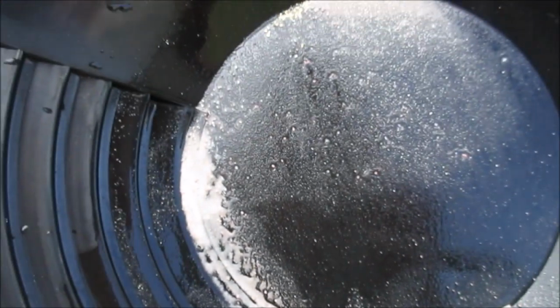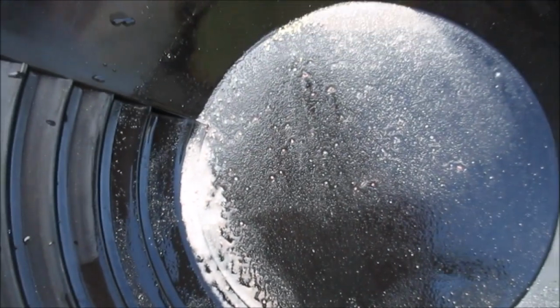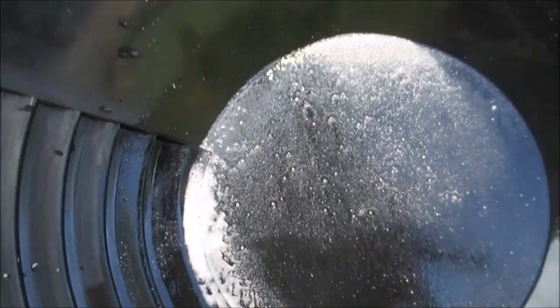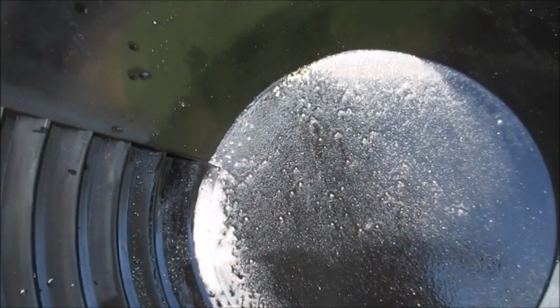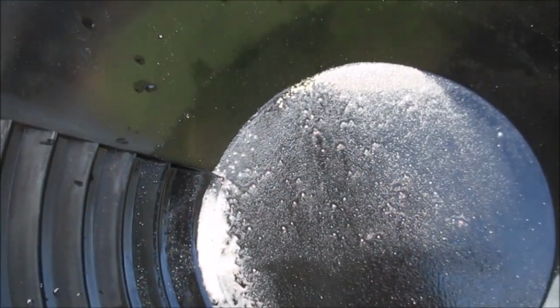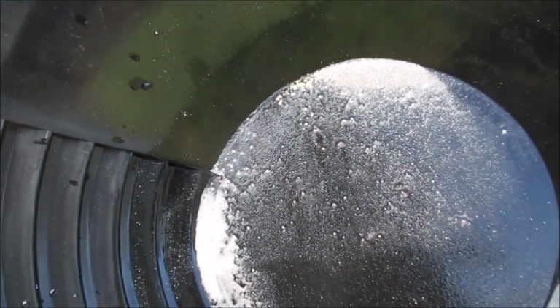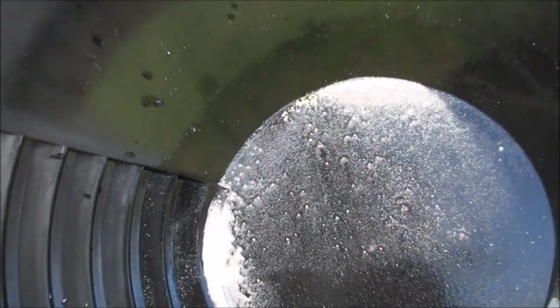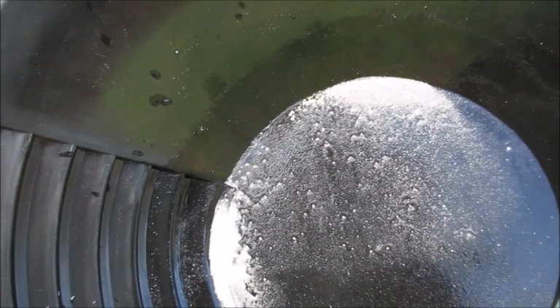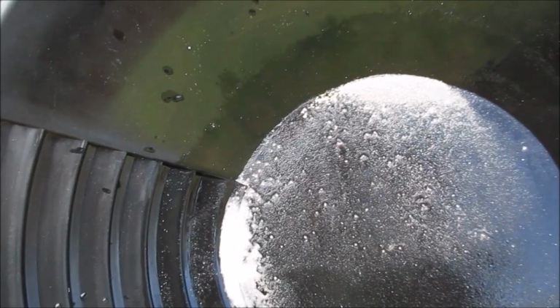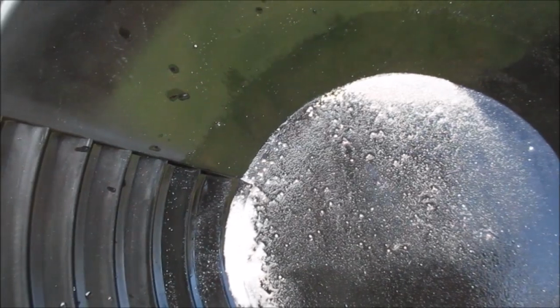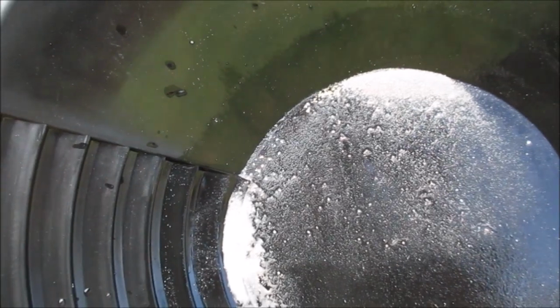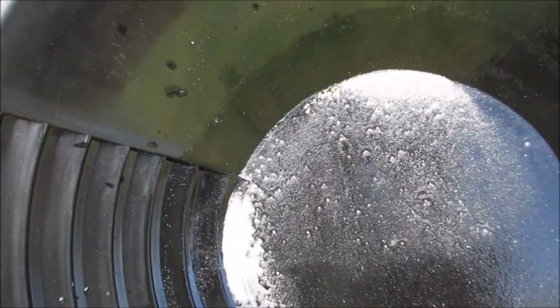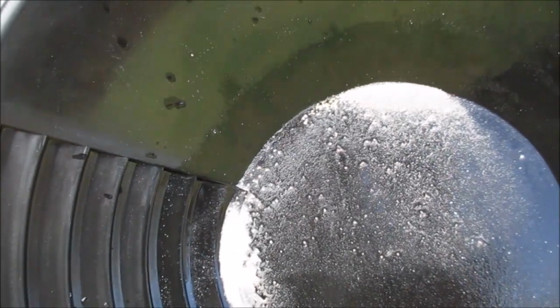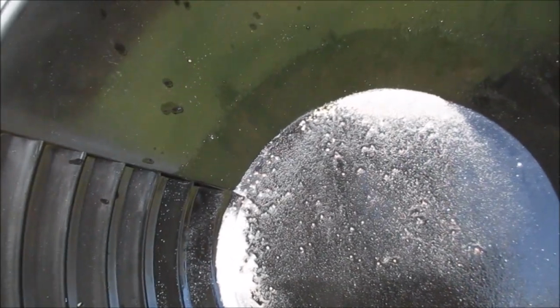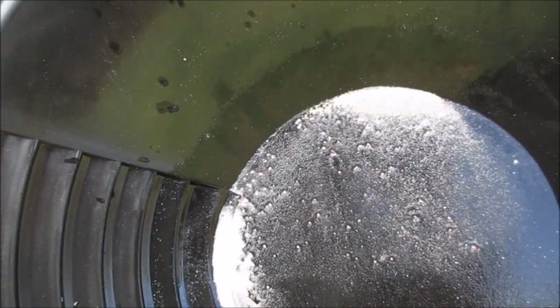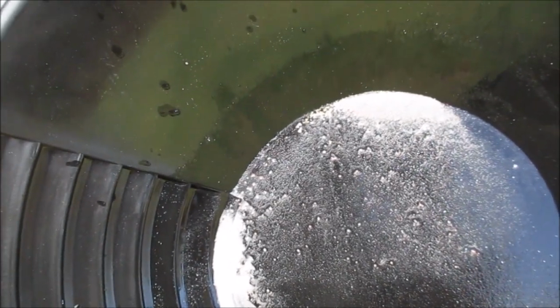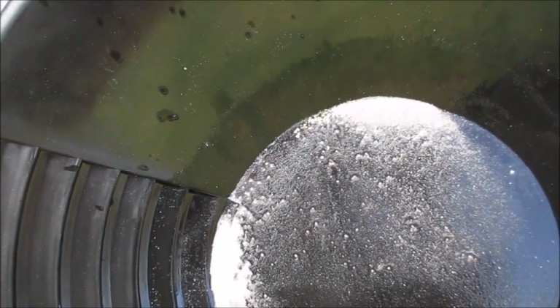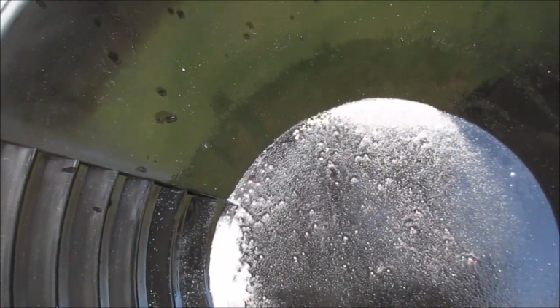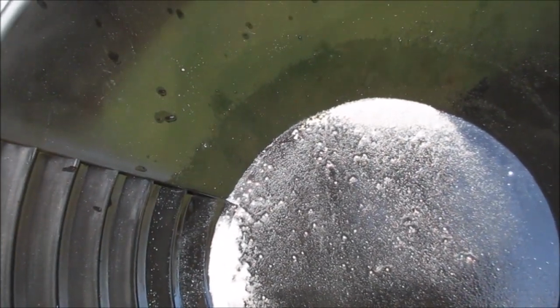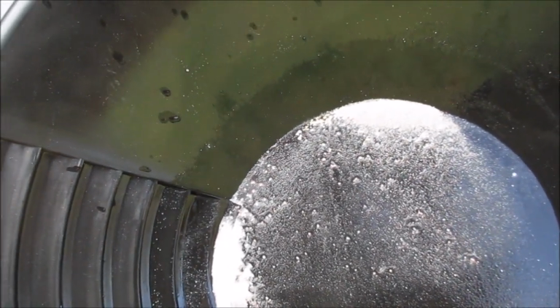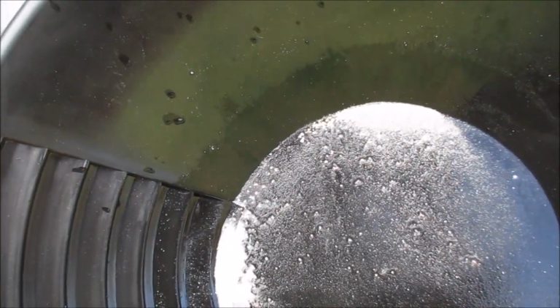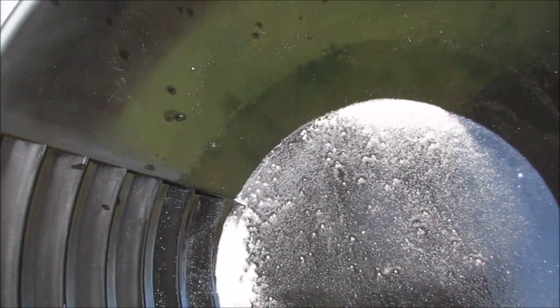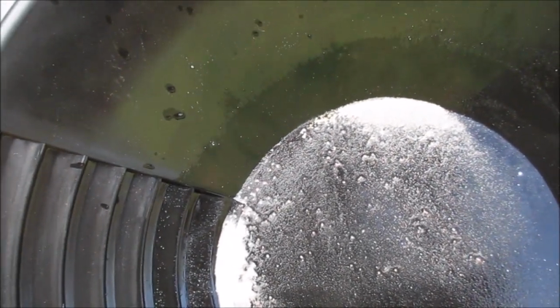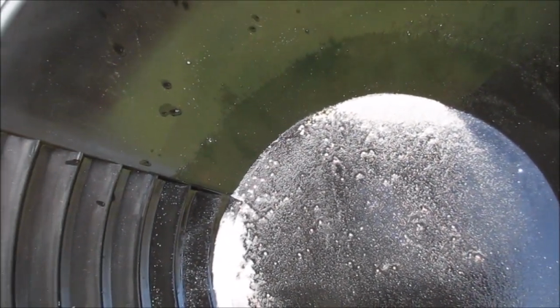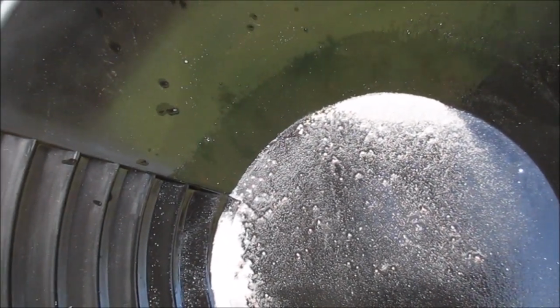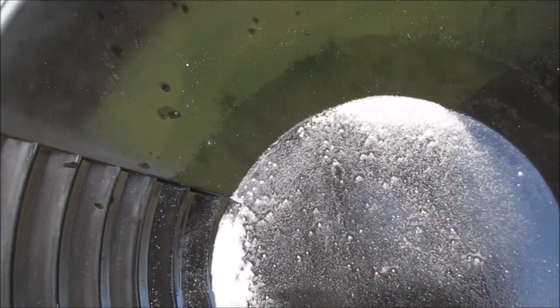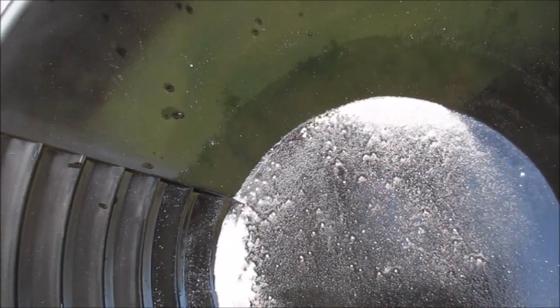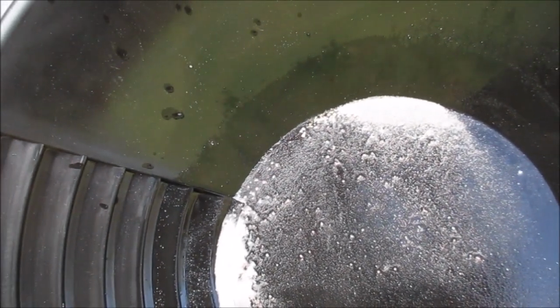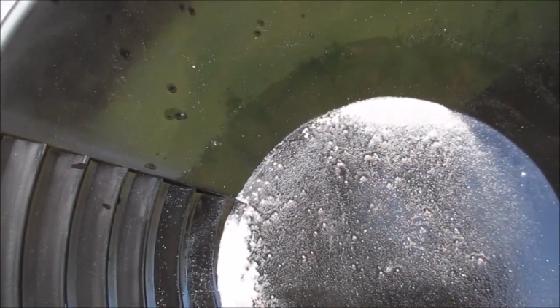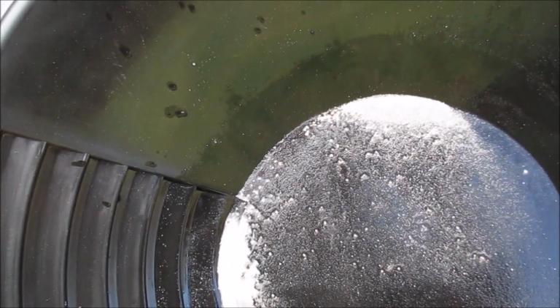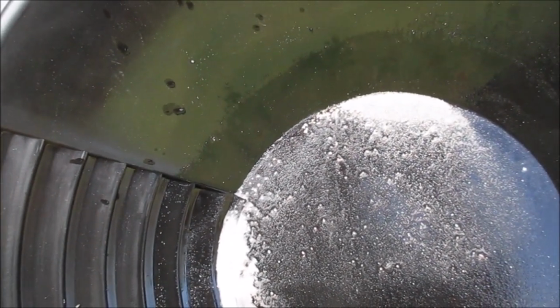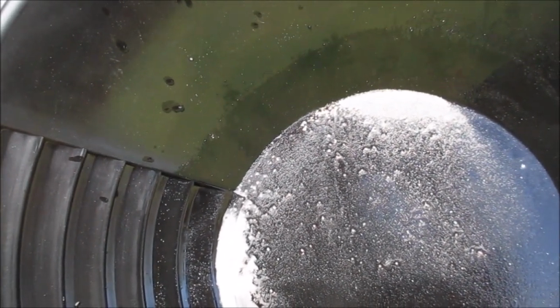Okay, I'll clean it up and I'll put up some pictures of the clean gold. Thanks for watching guys.